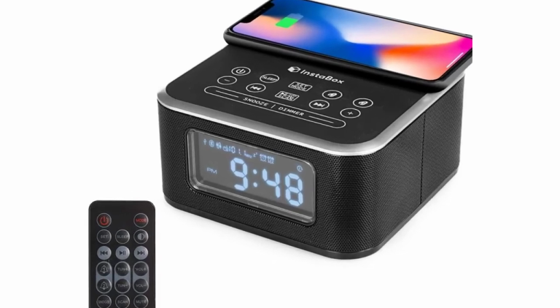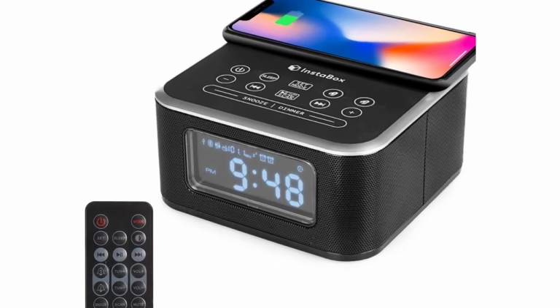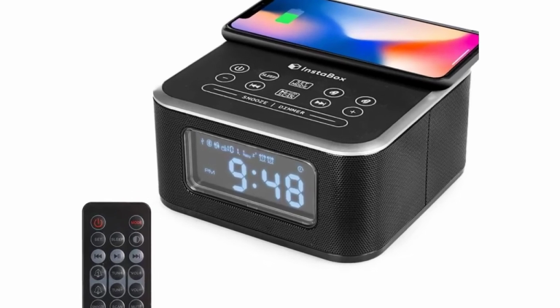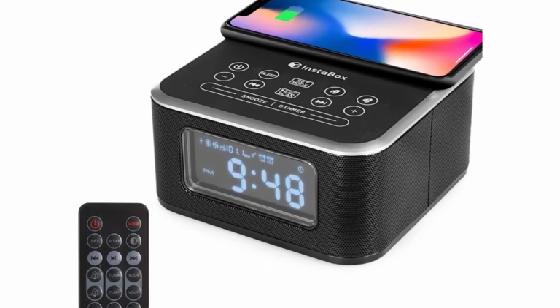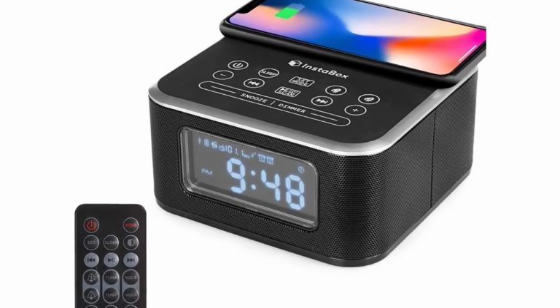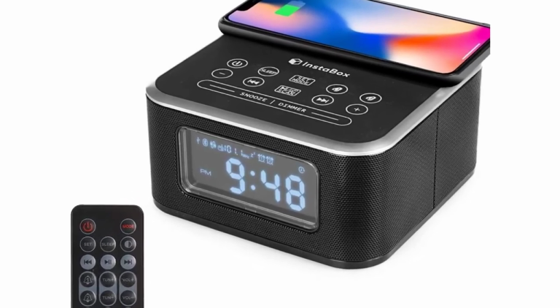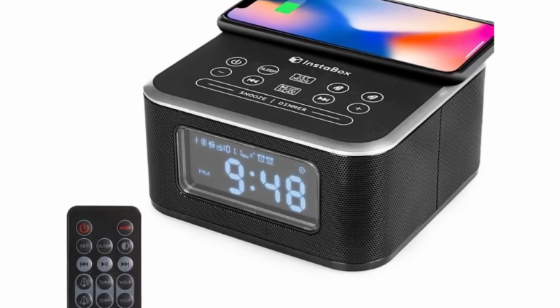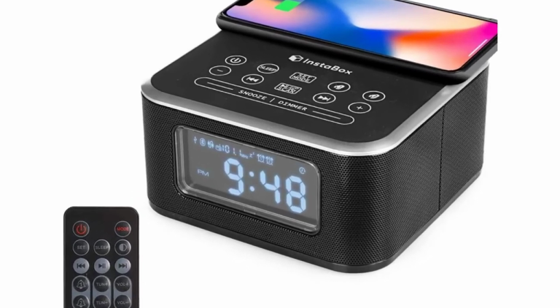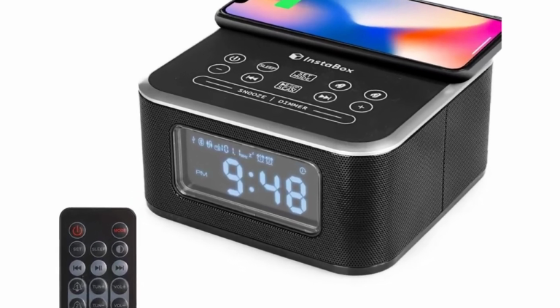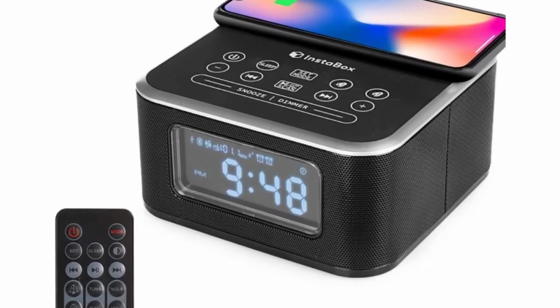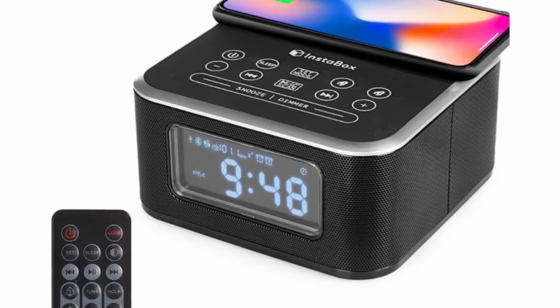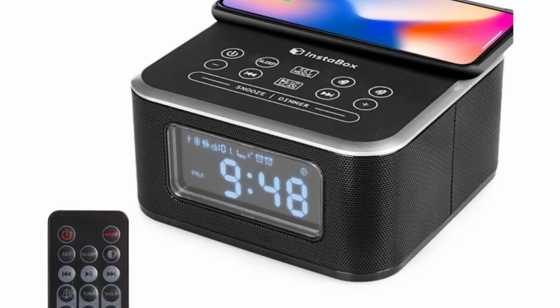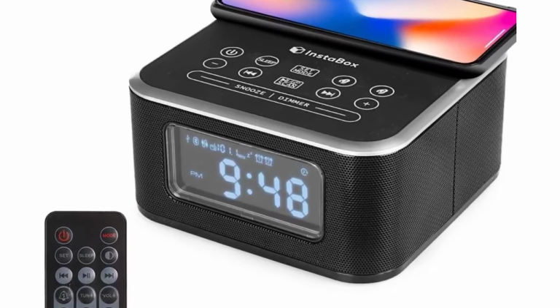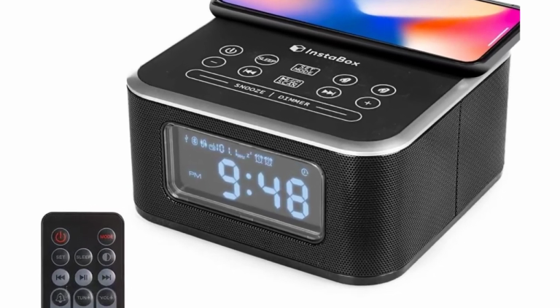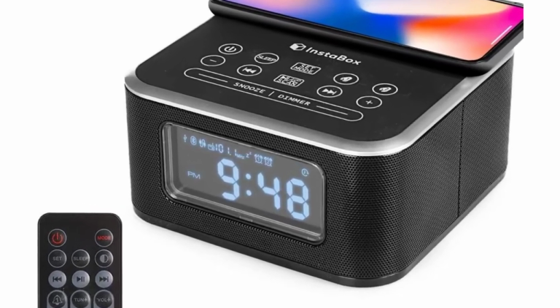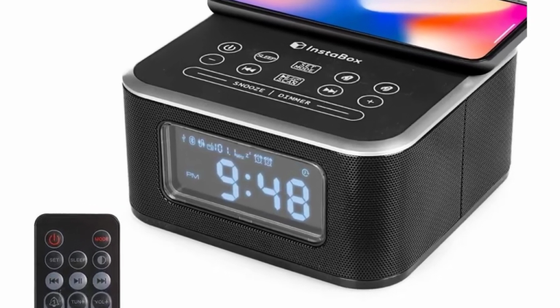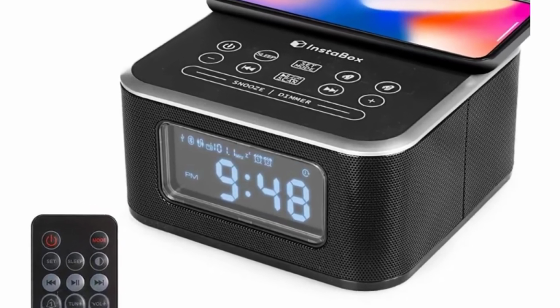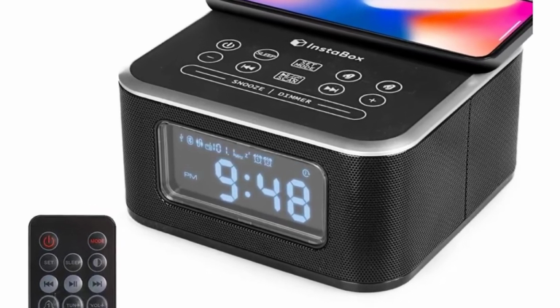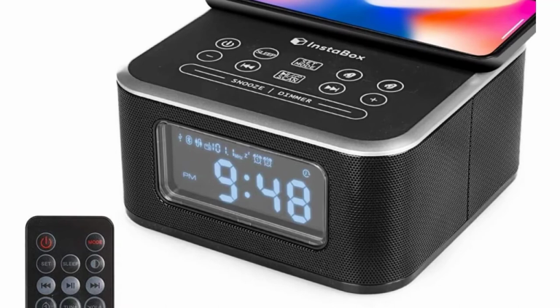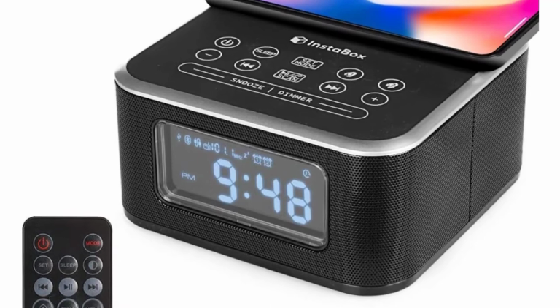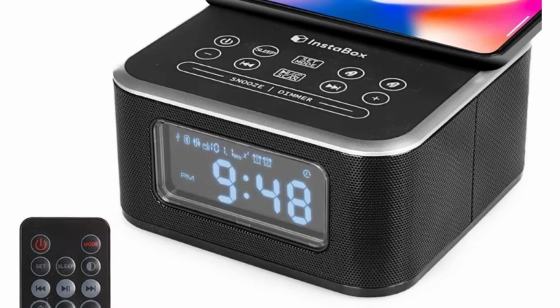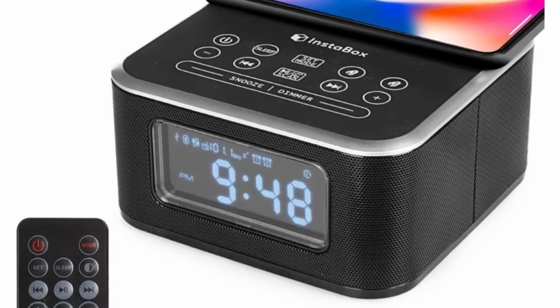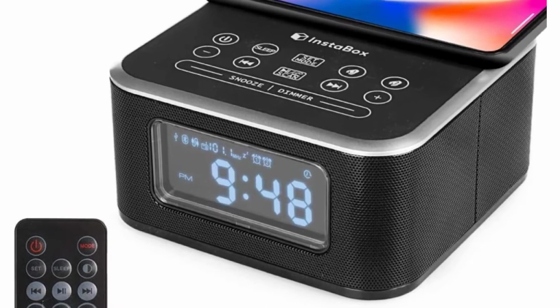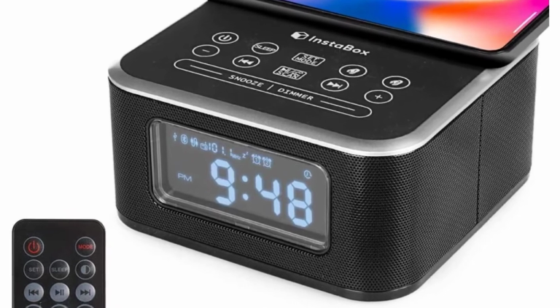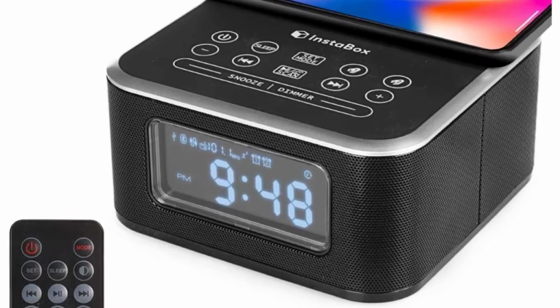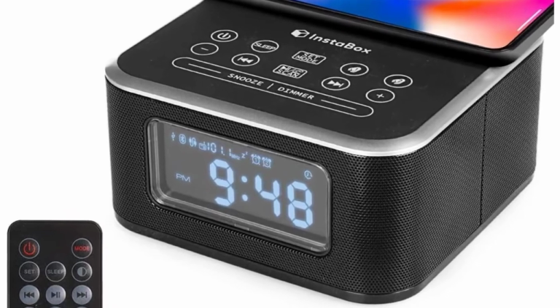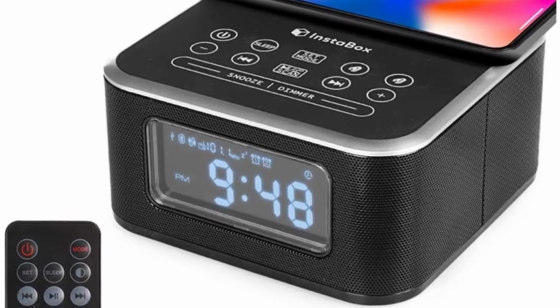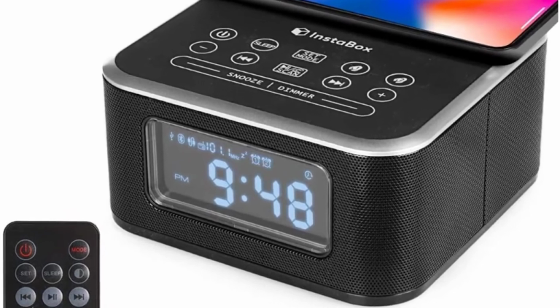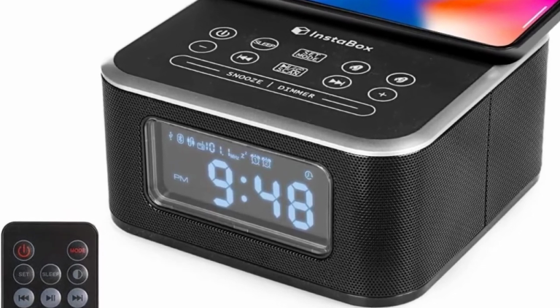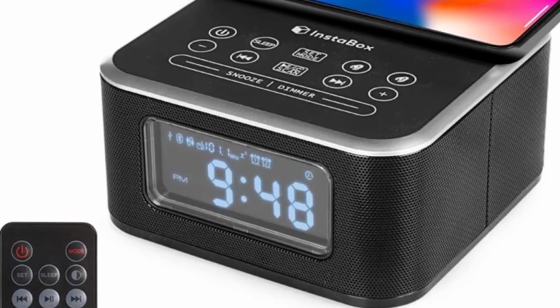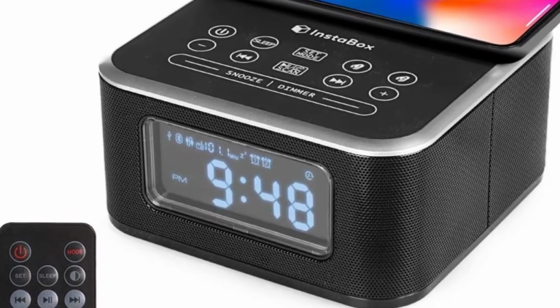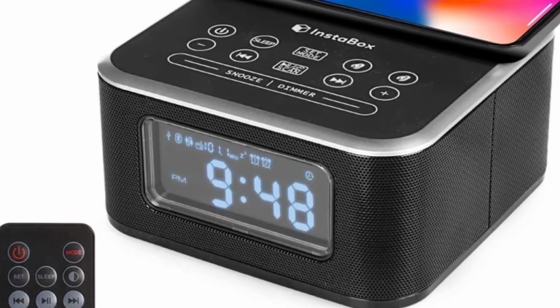A 3-inch LCD screen has four levels of LCD dimming for your comfort, especially at night.